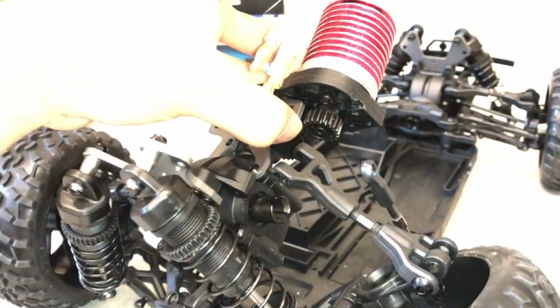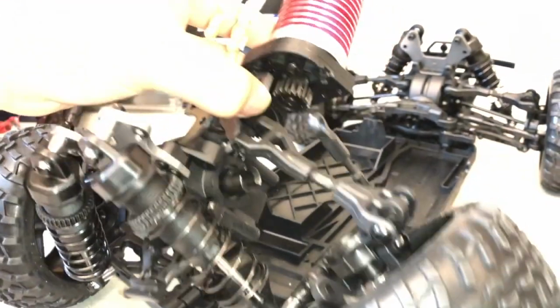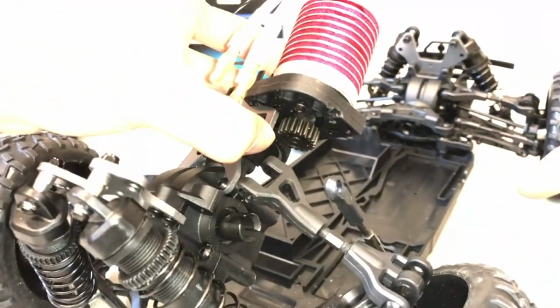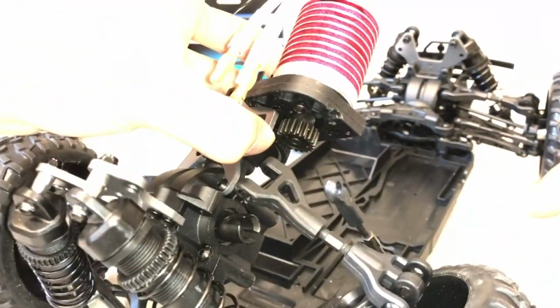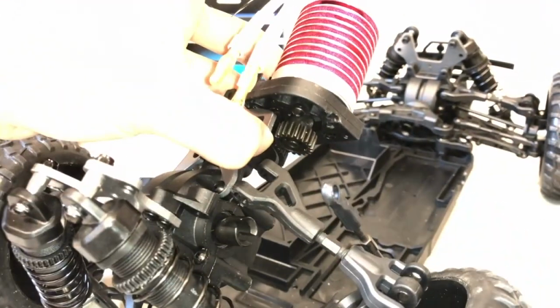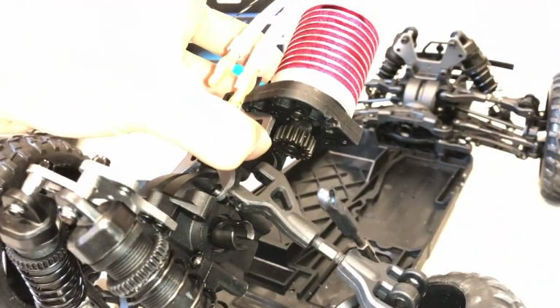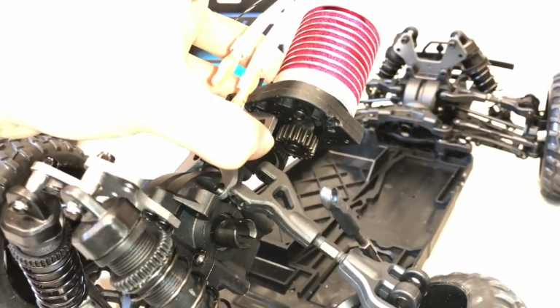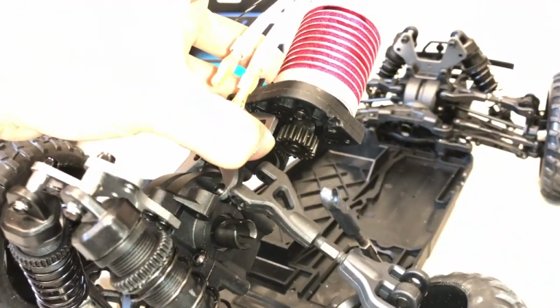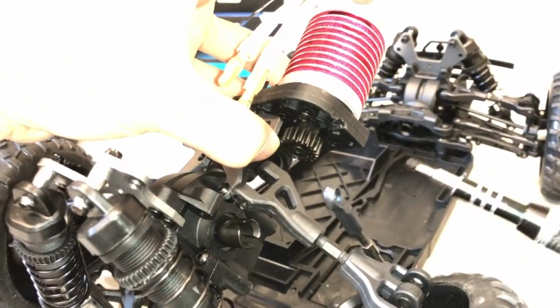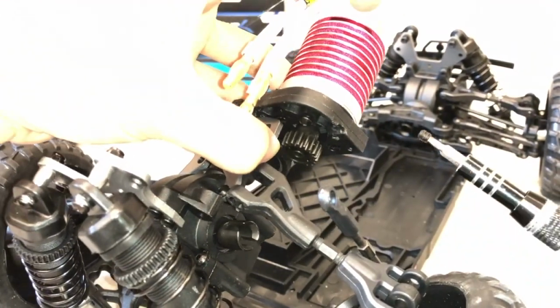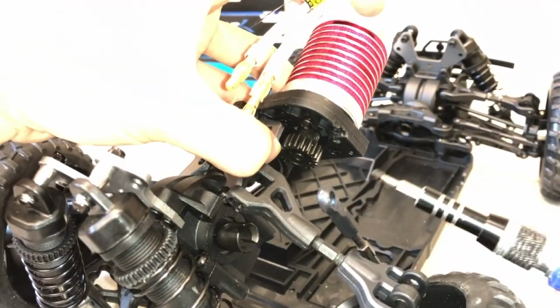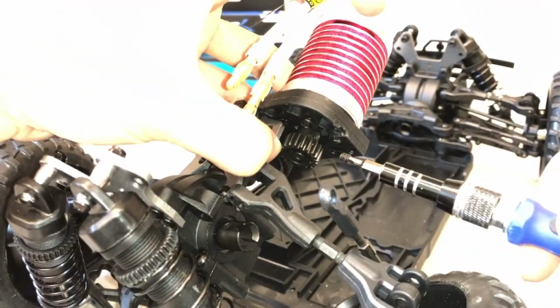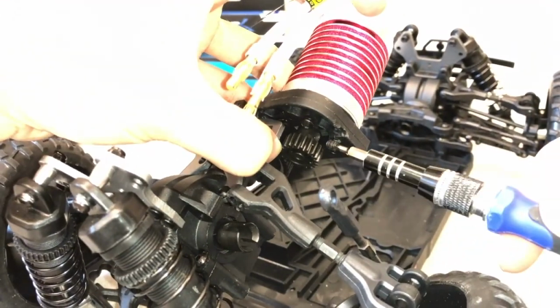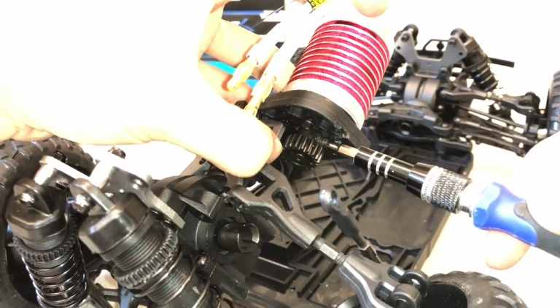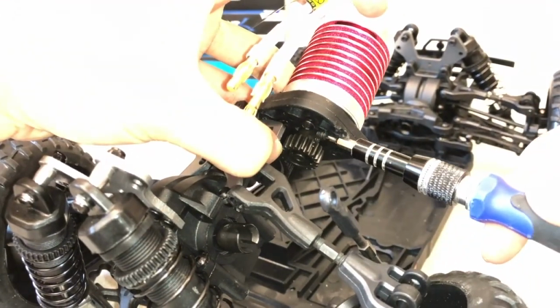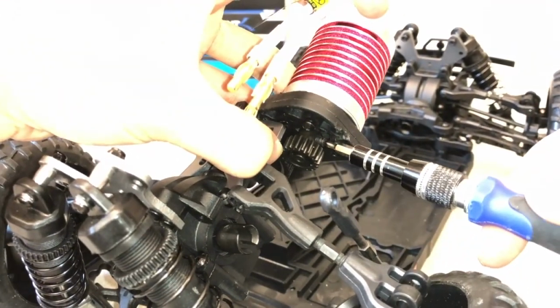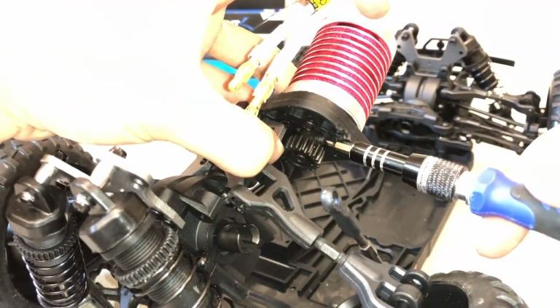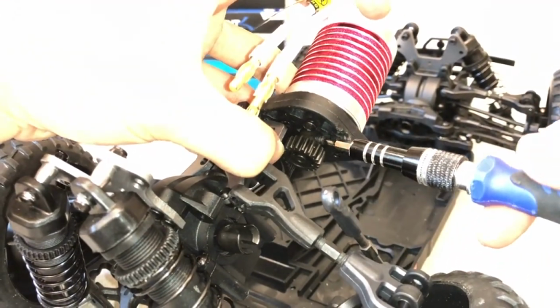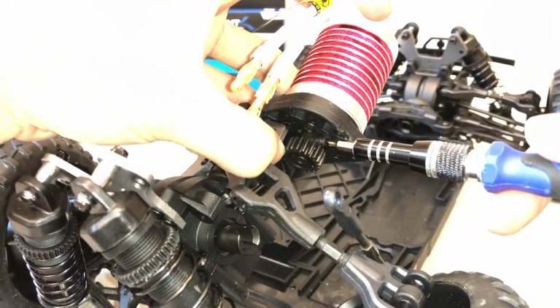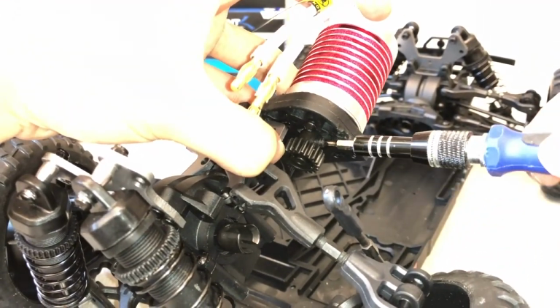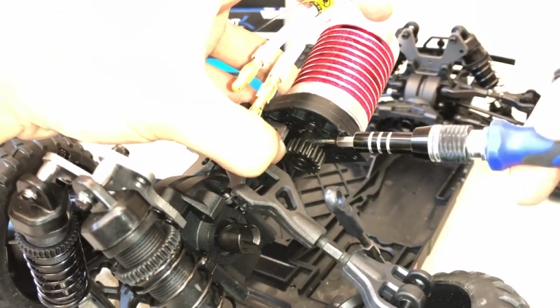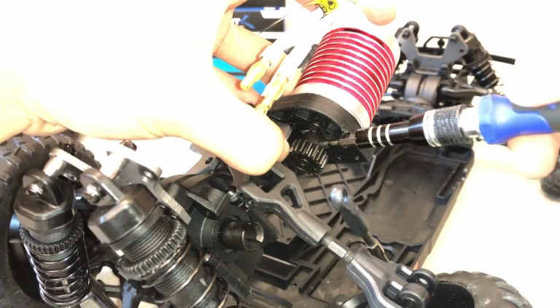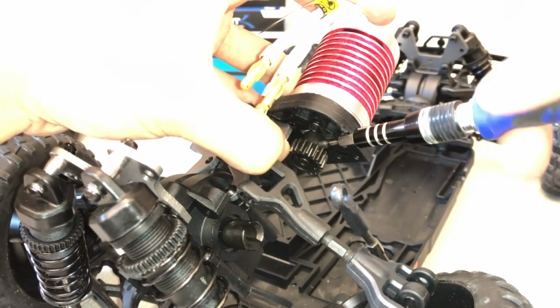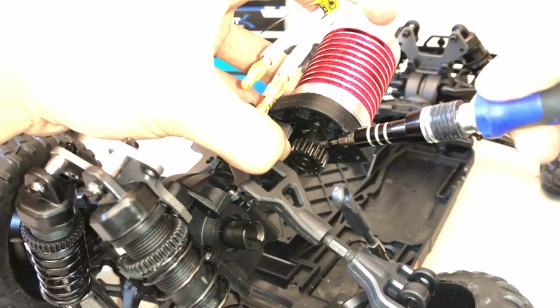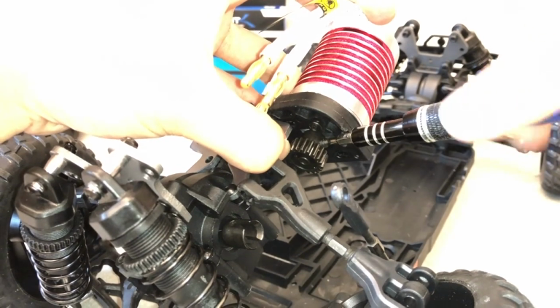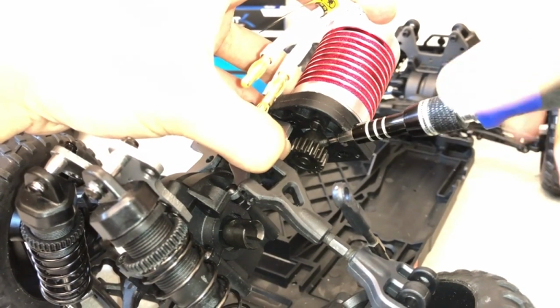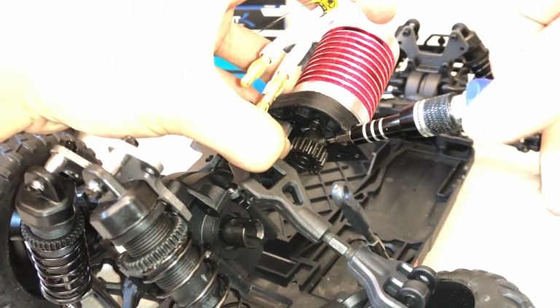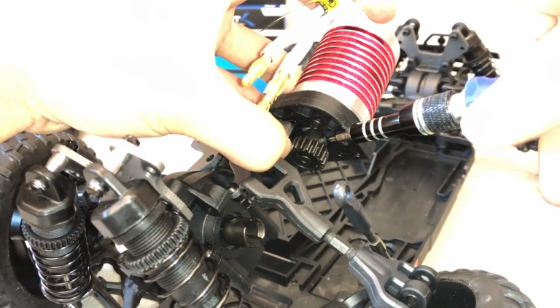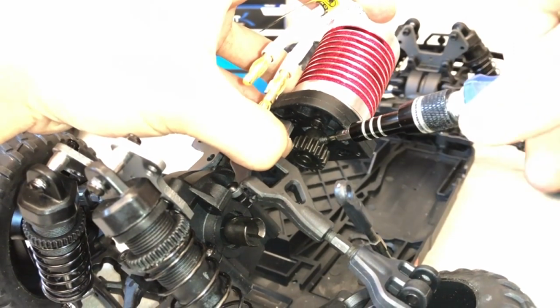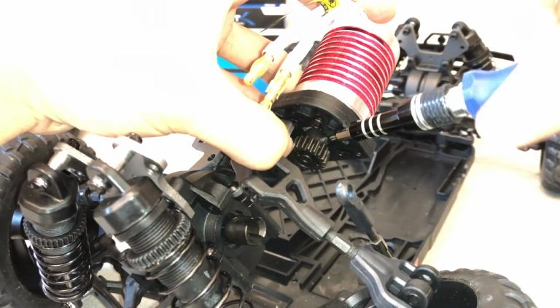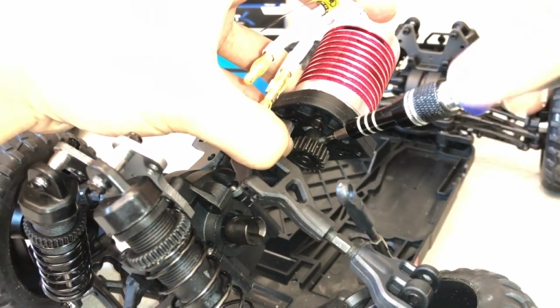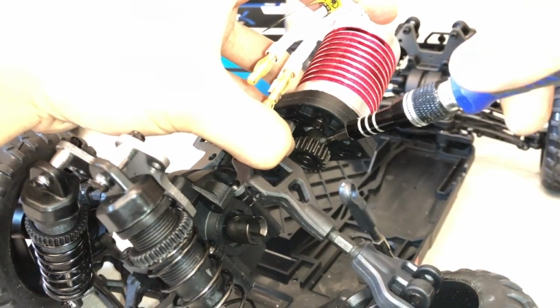Insert the motor gear pinion screw and tighten the screw as much as possible, but be careful not to strip it.